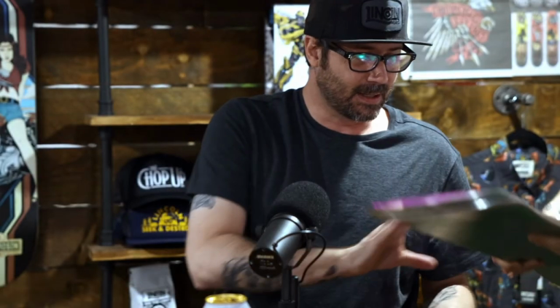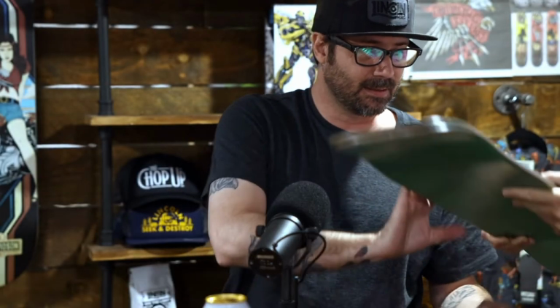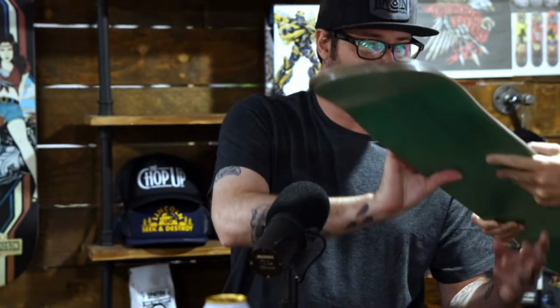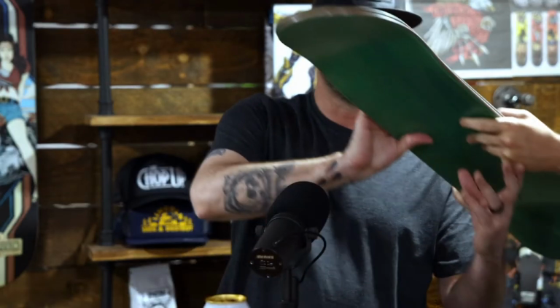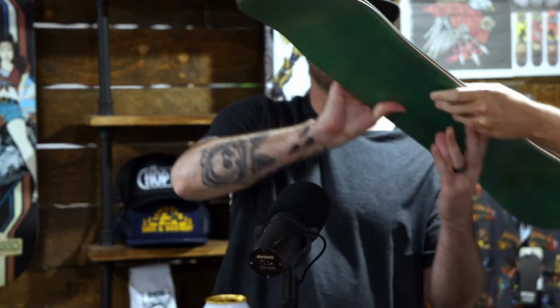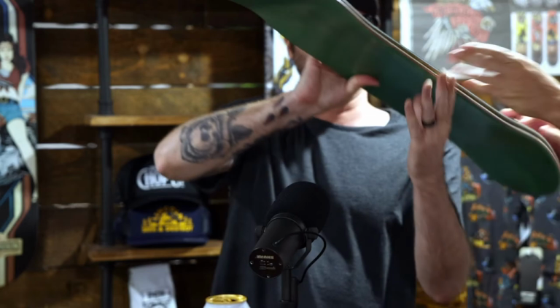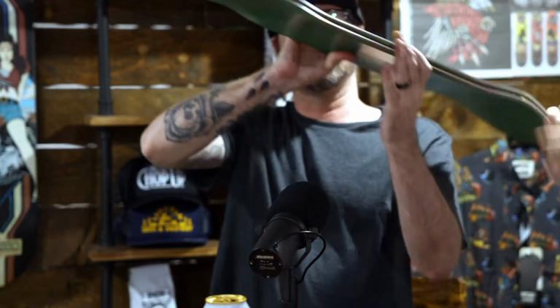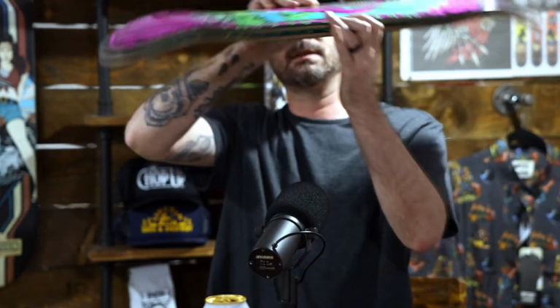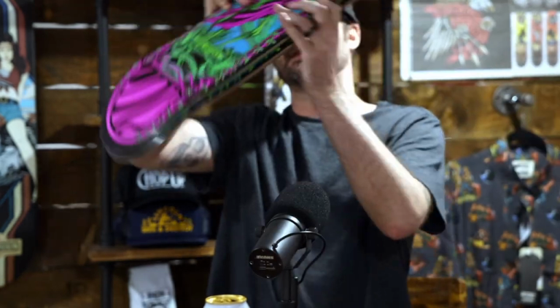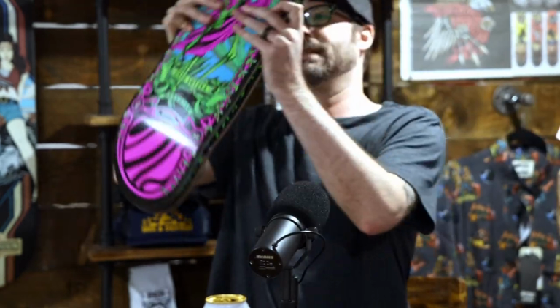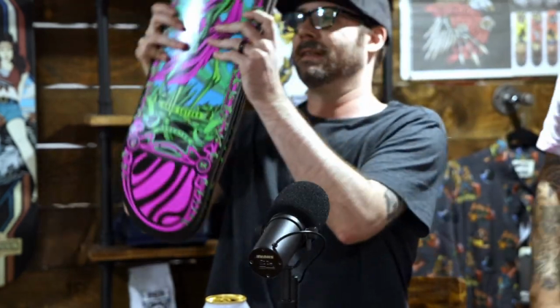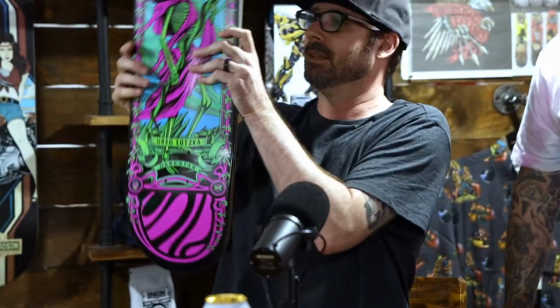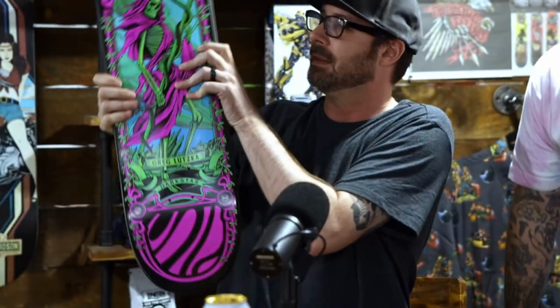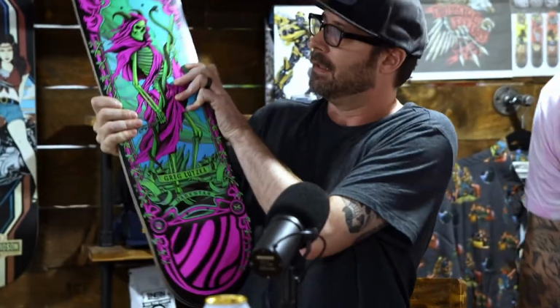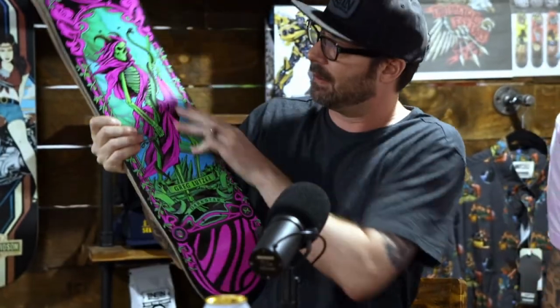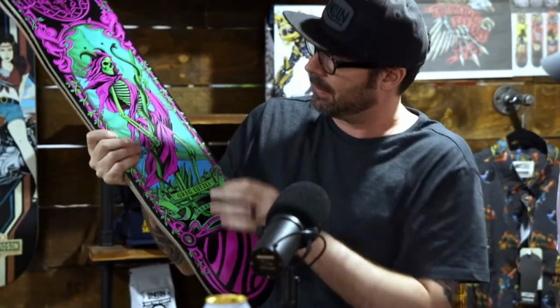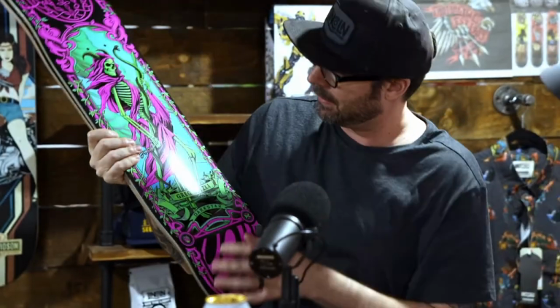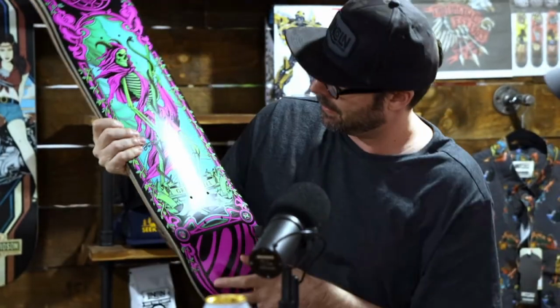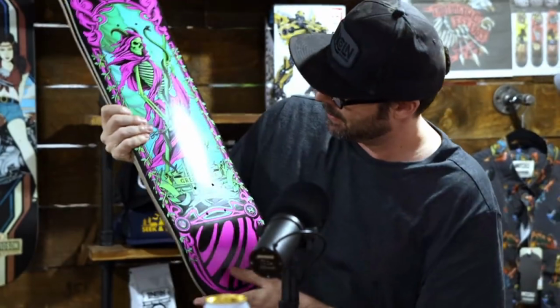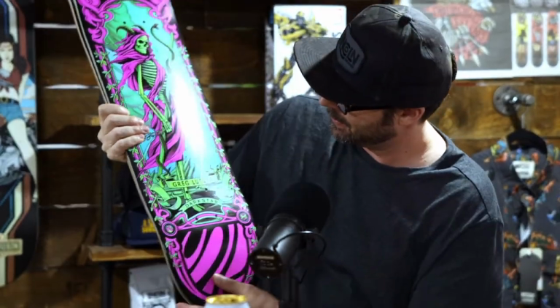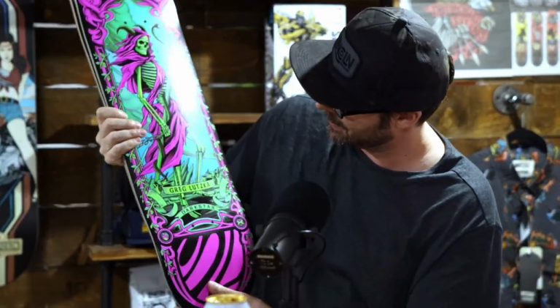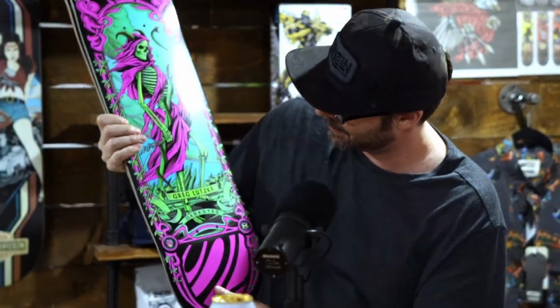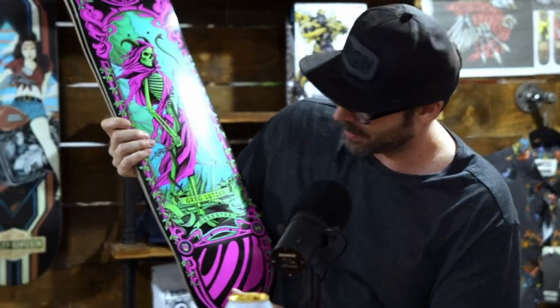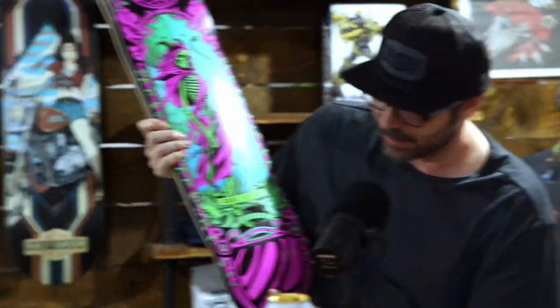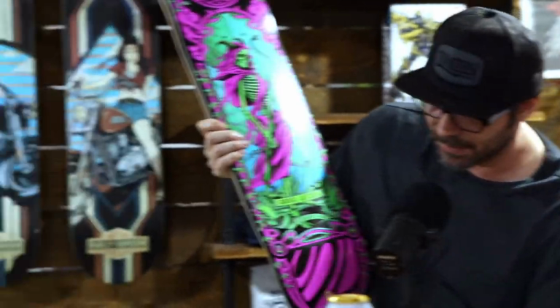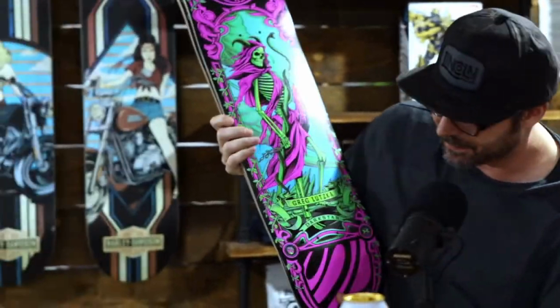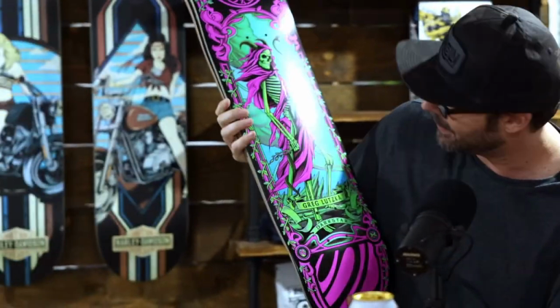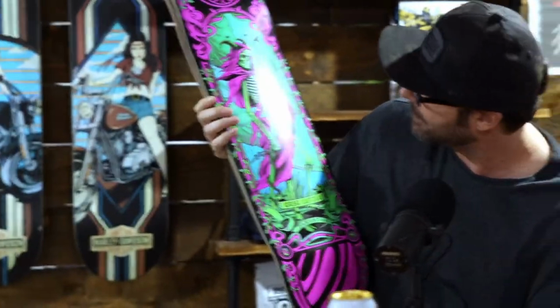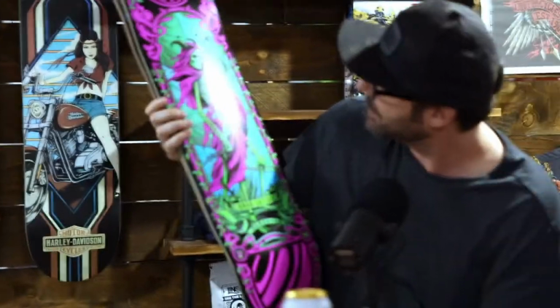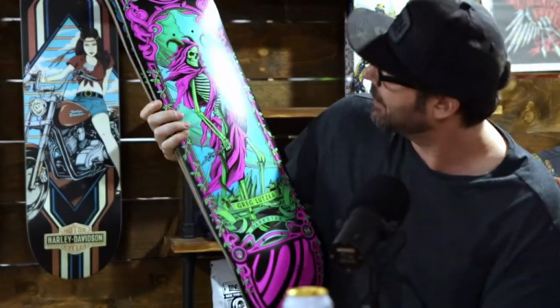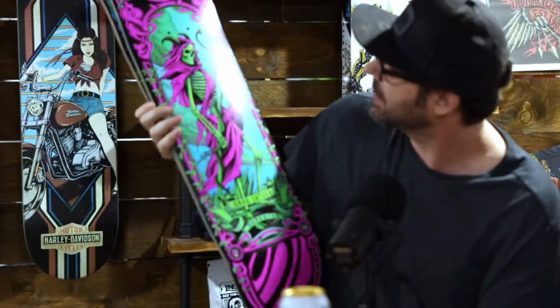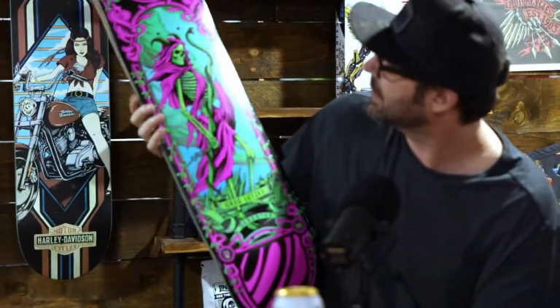And yeah, here's the actual boards. Look at those things — the color on those. This is probably one of my most favorite series.